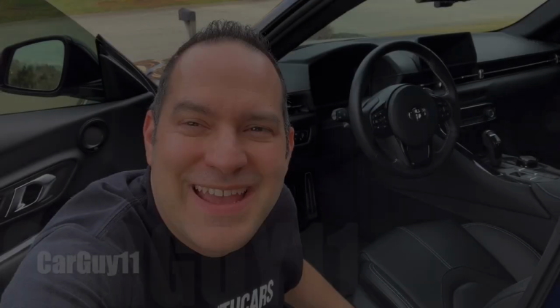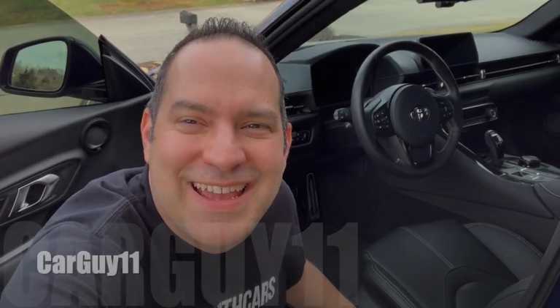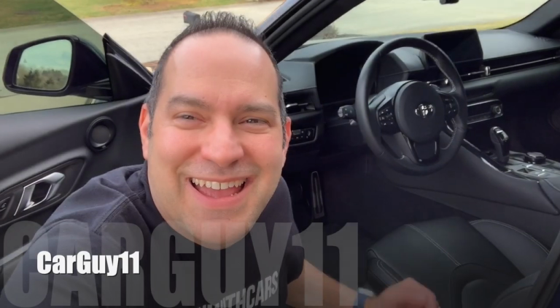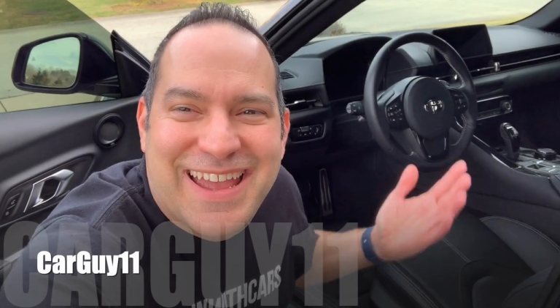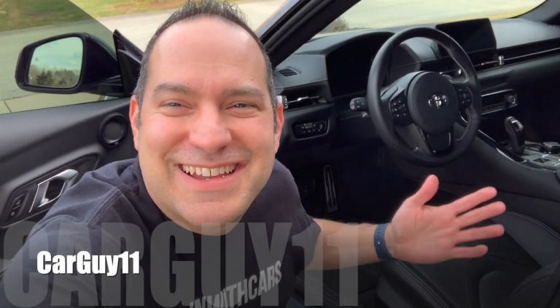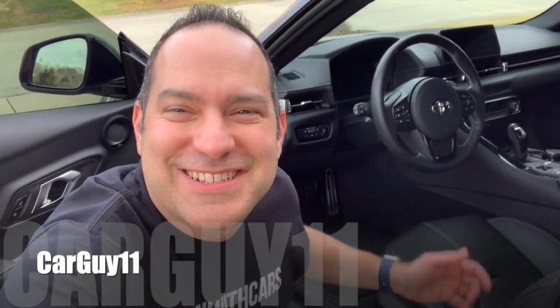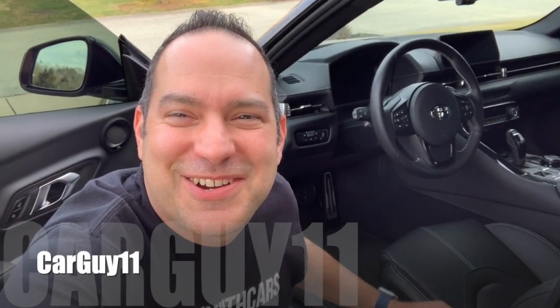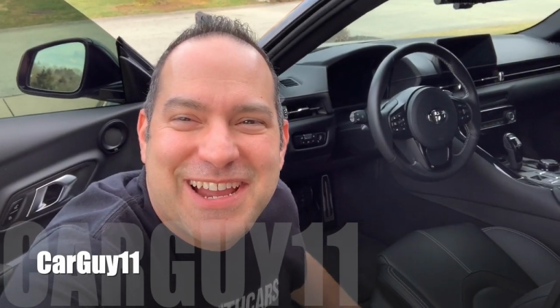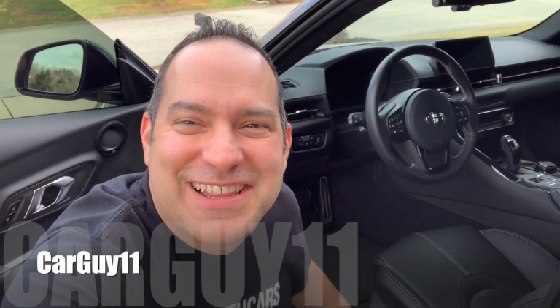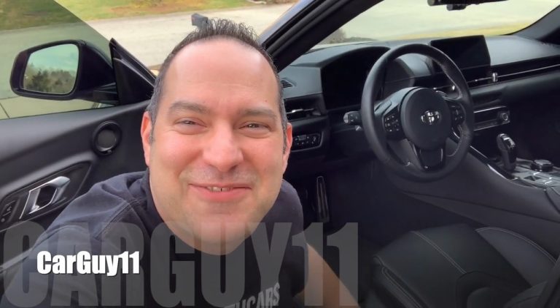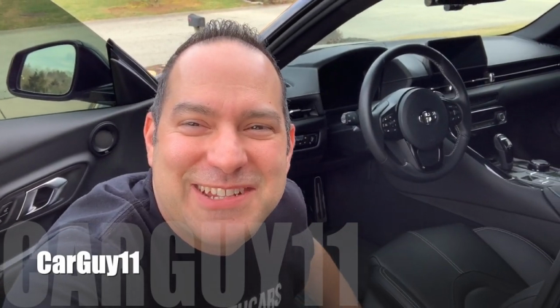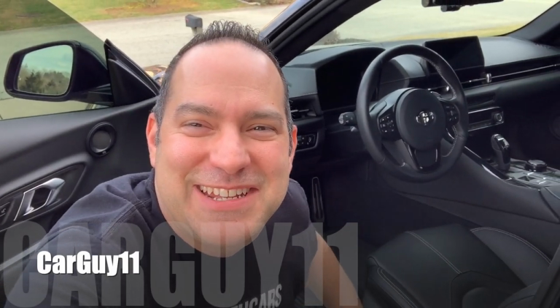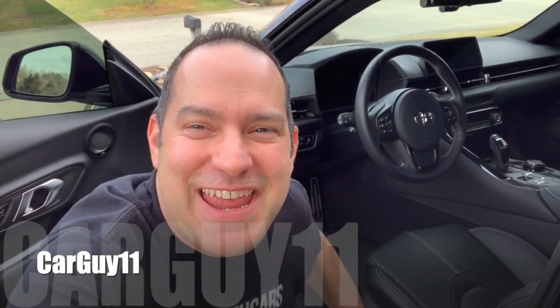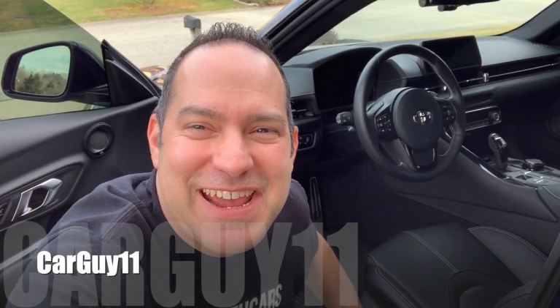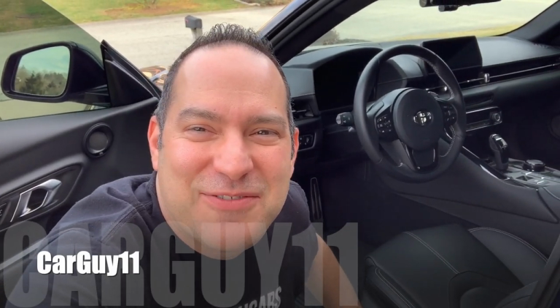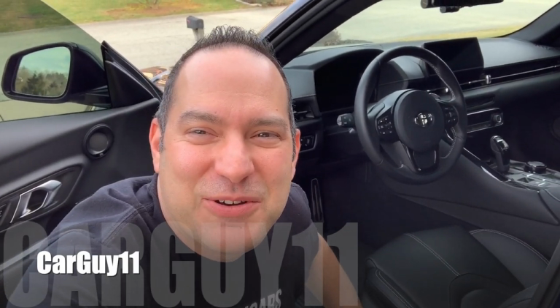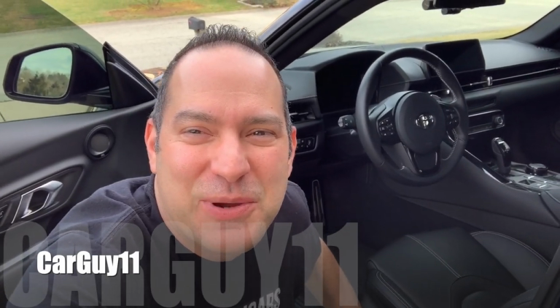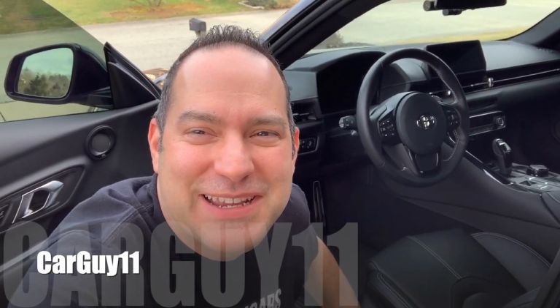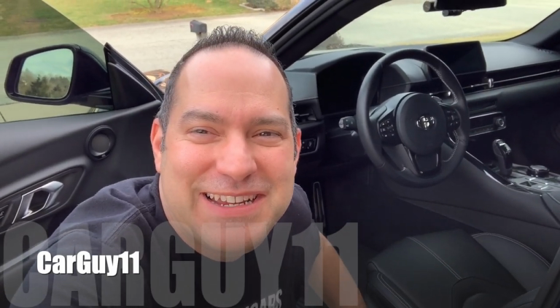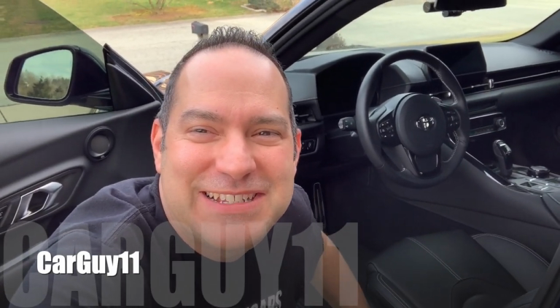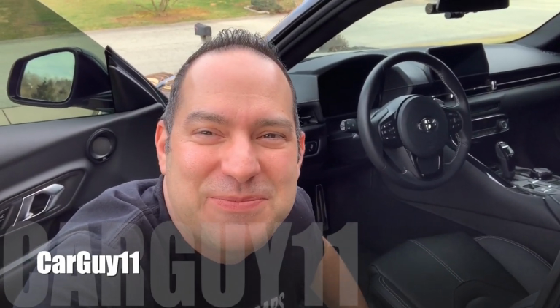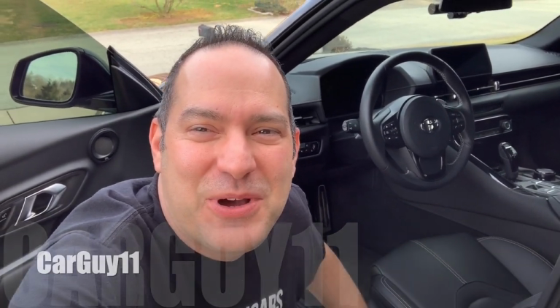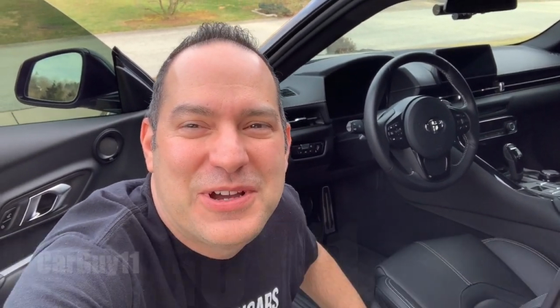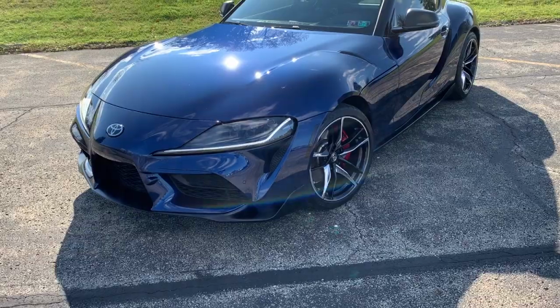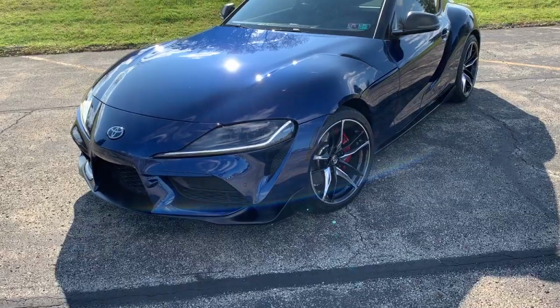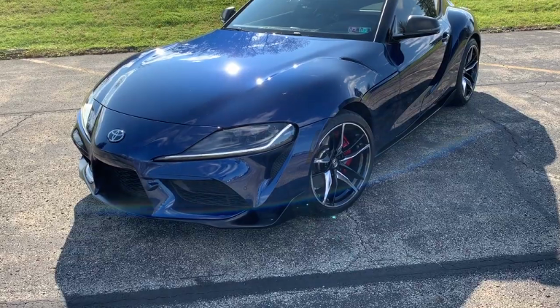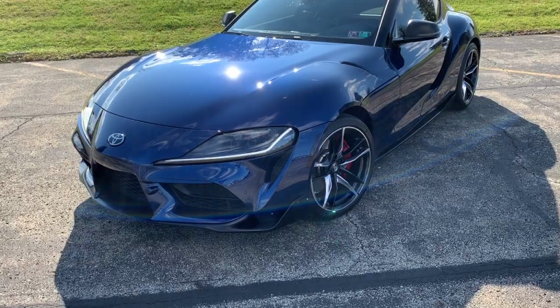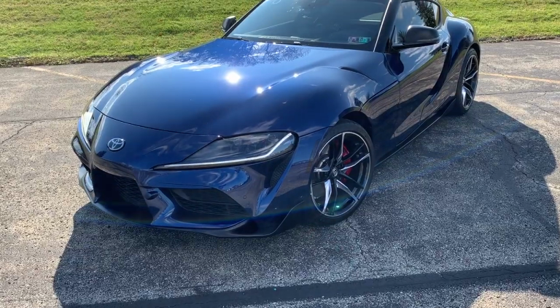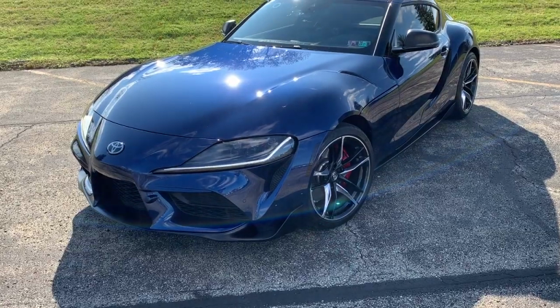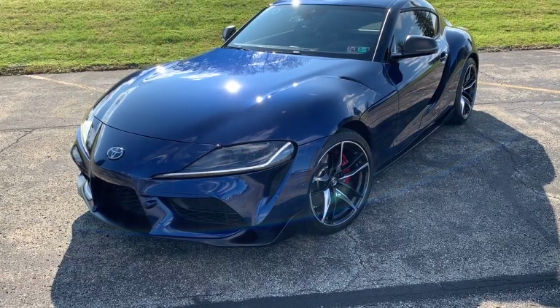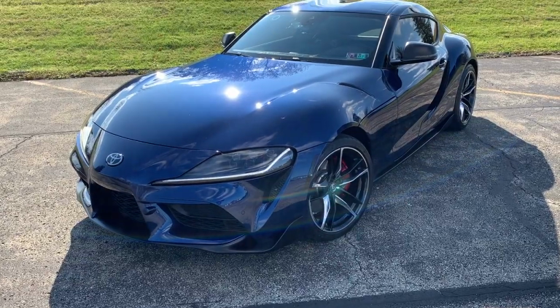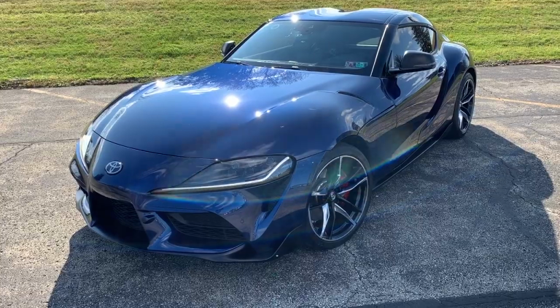Hey guys, it's CarGuy11. Today I have a quick and easy mod for the 2020 Supra.